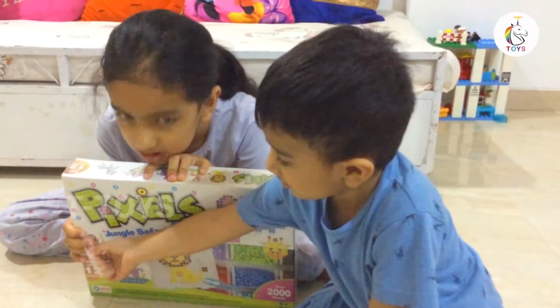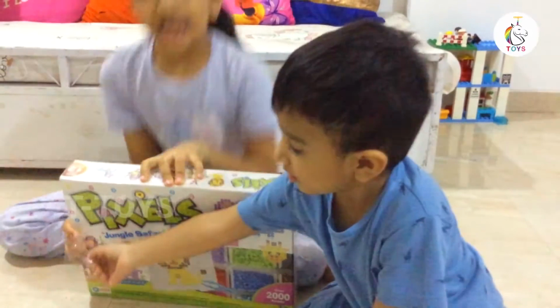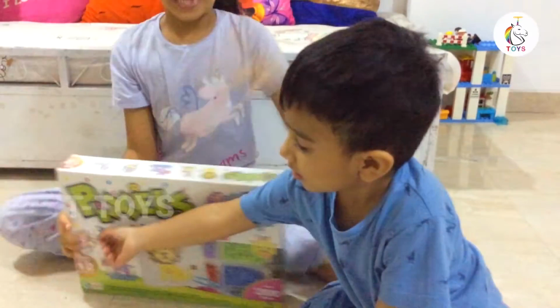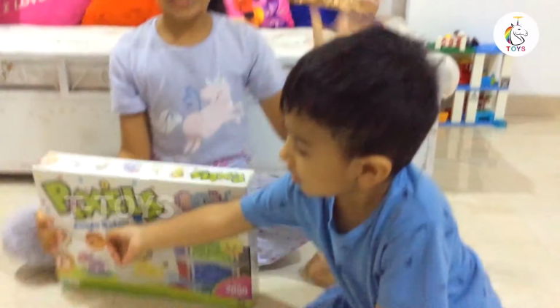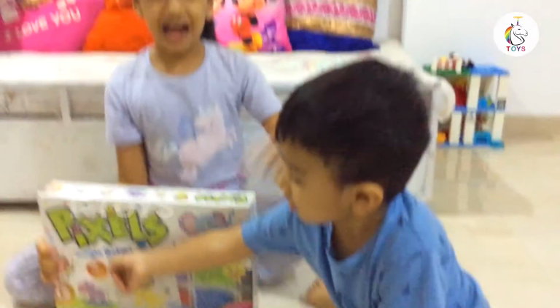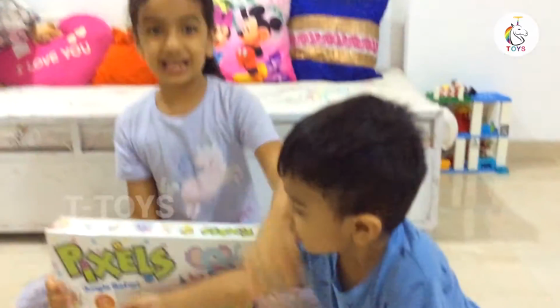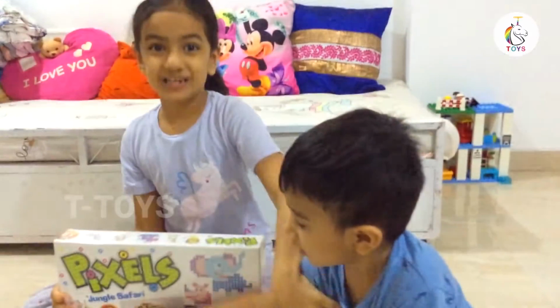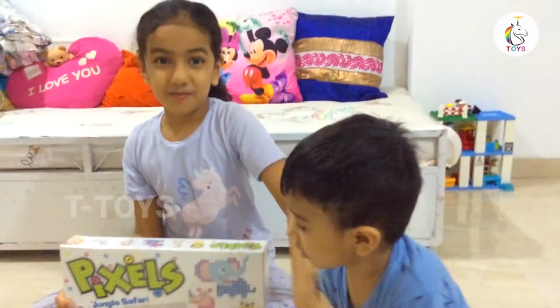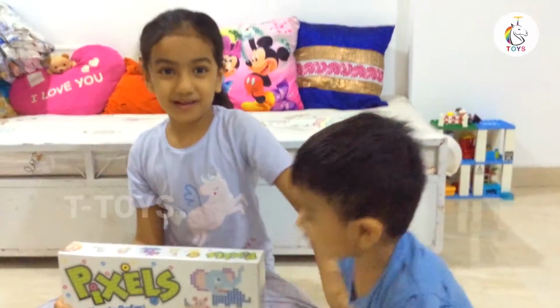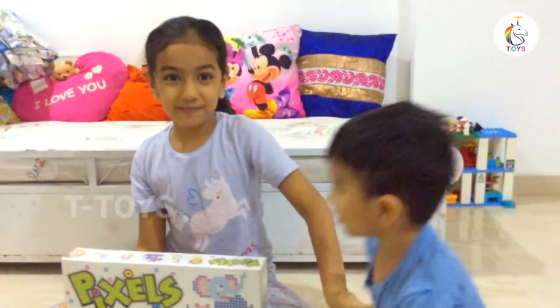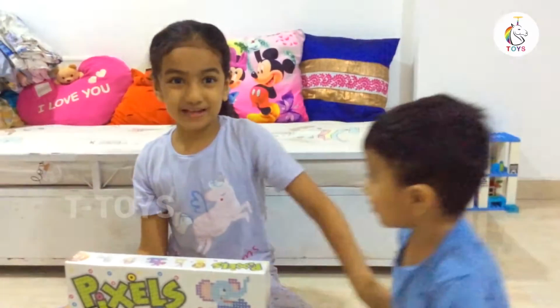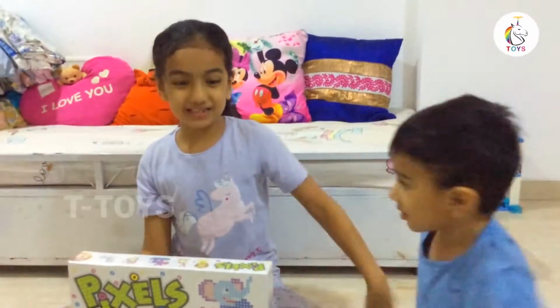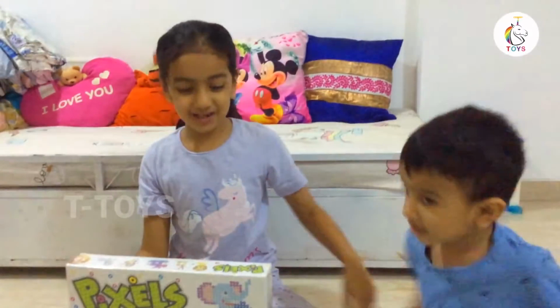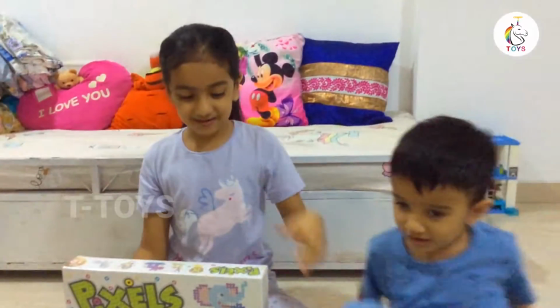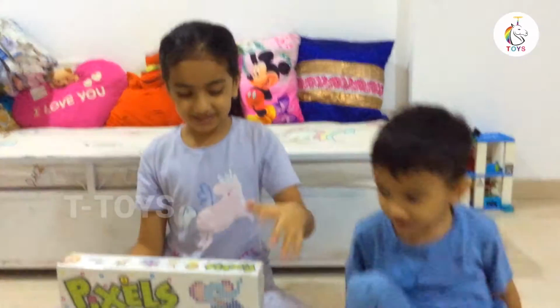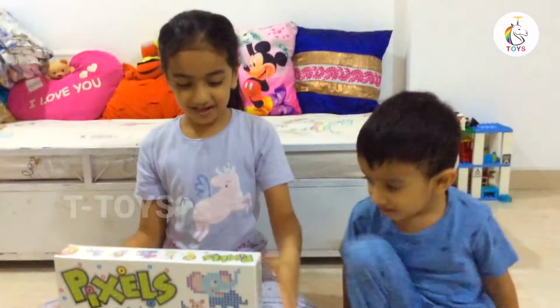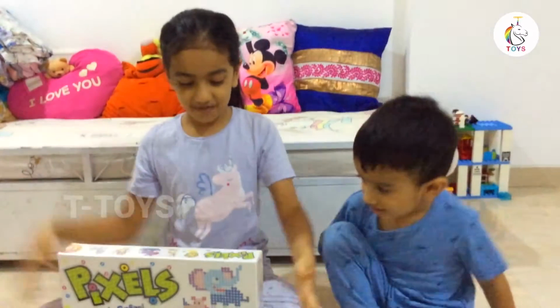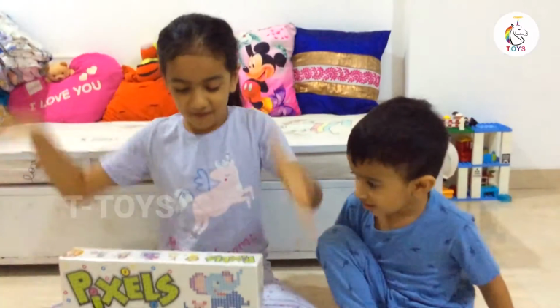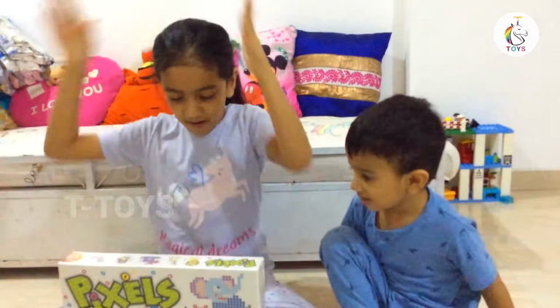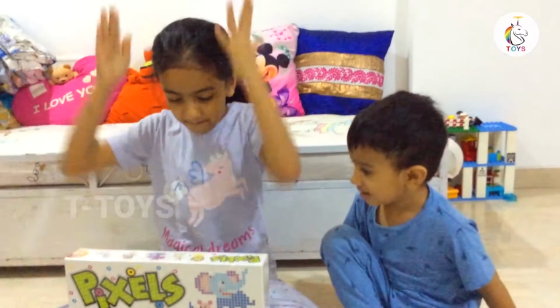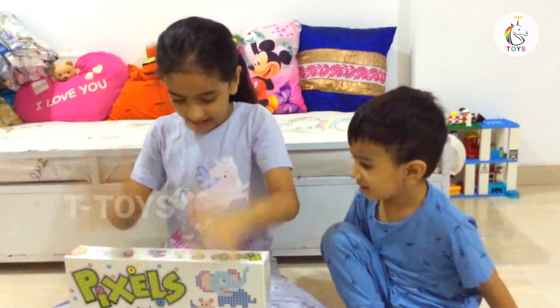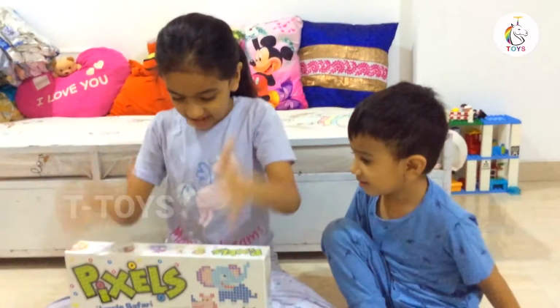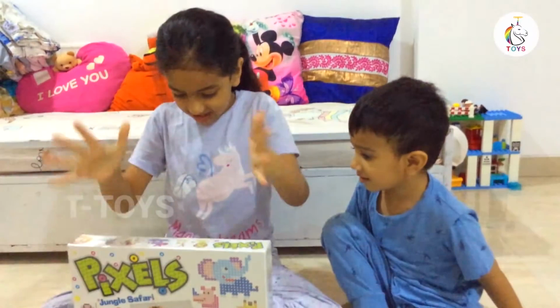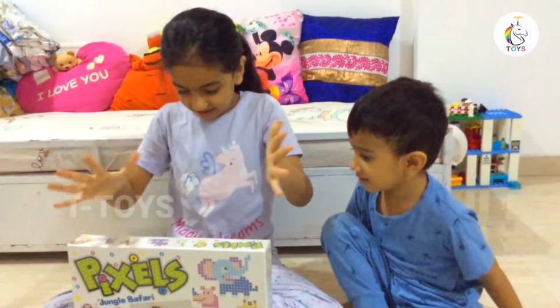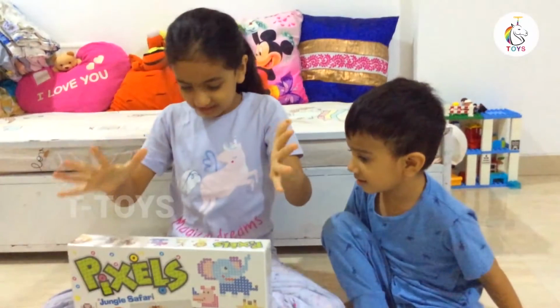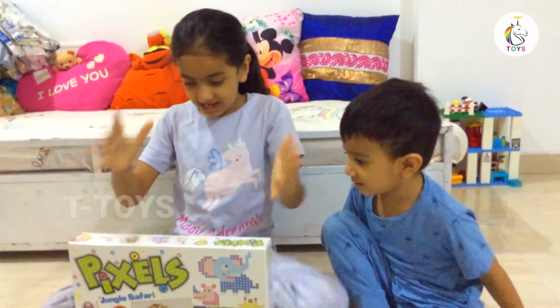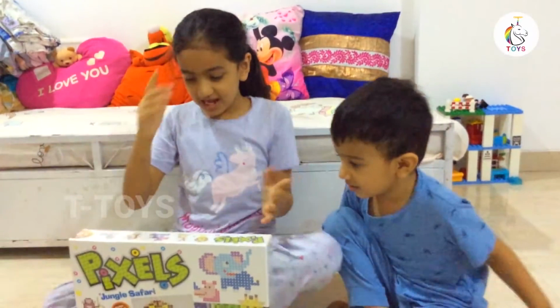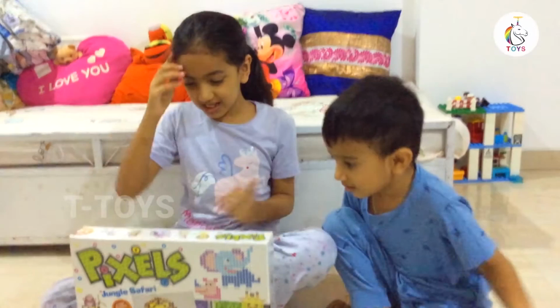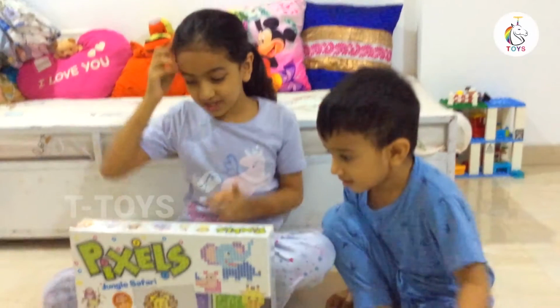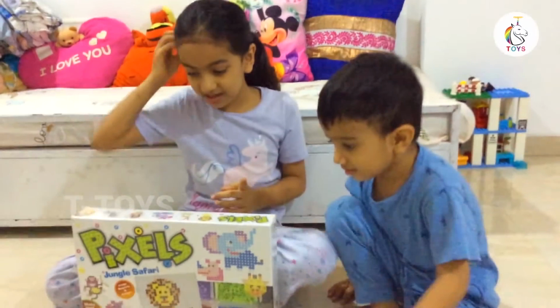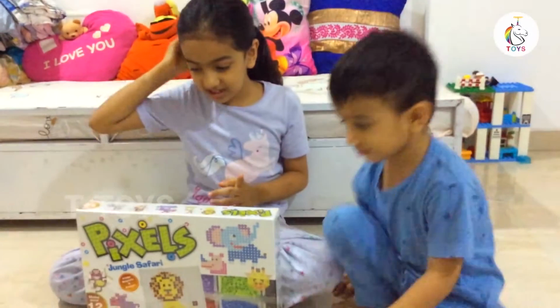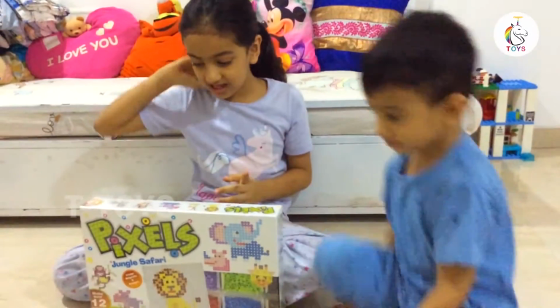Hey guys! Welcome back to TRS. Today we've got a pink sauce — this is a pink sauce.